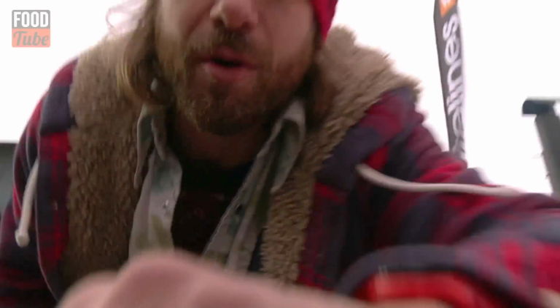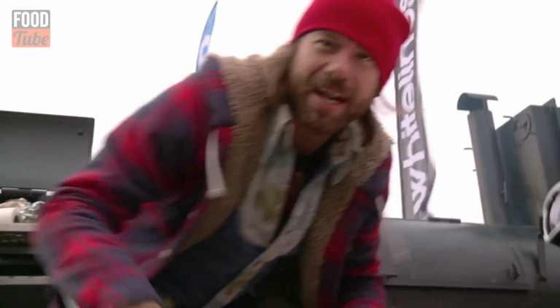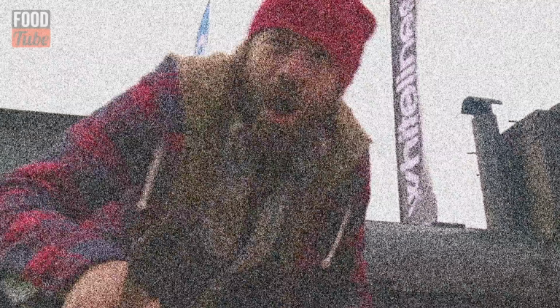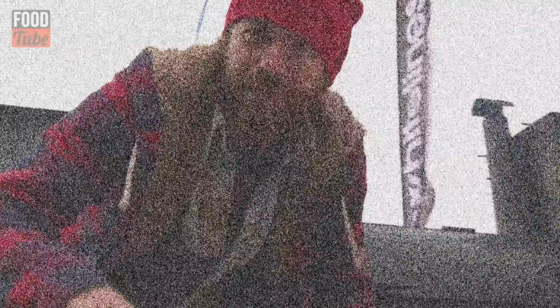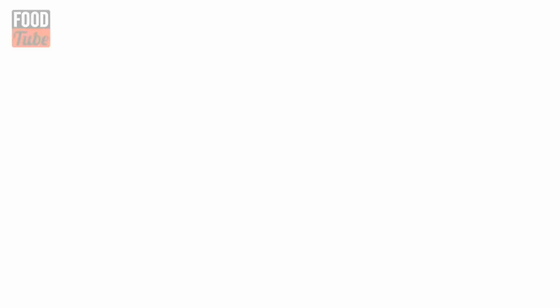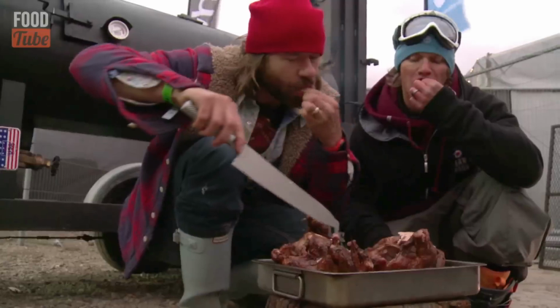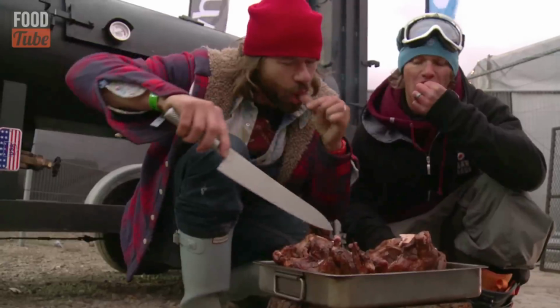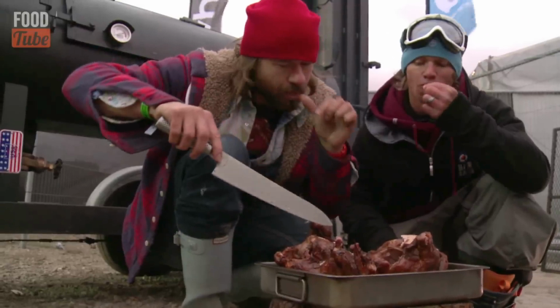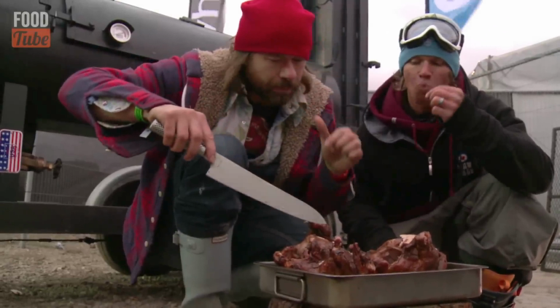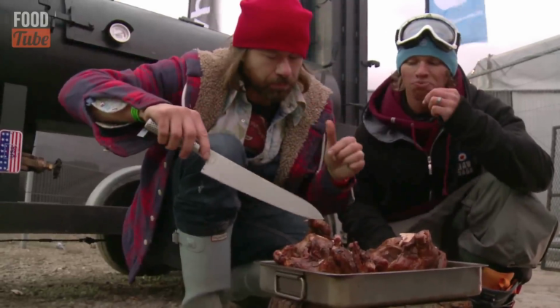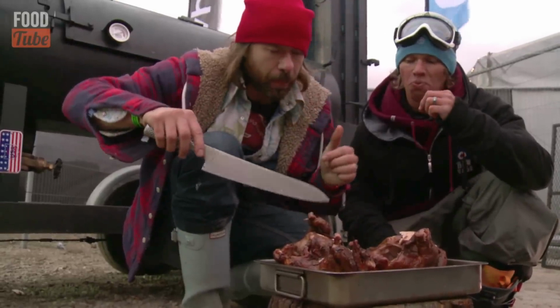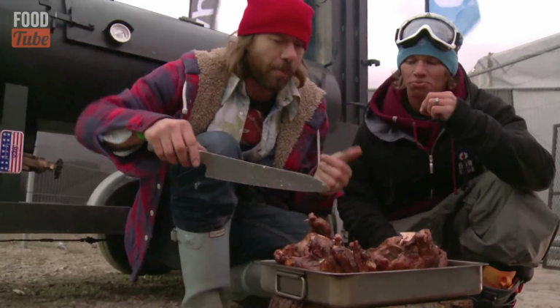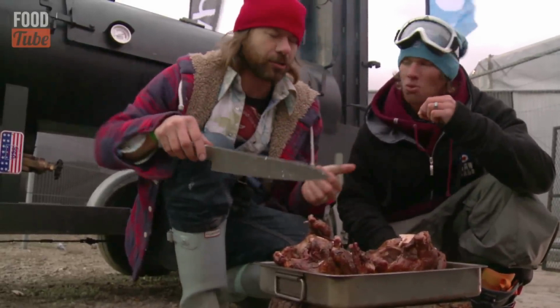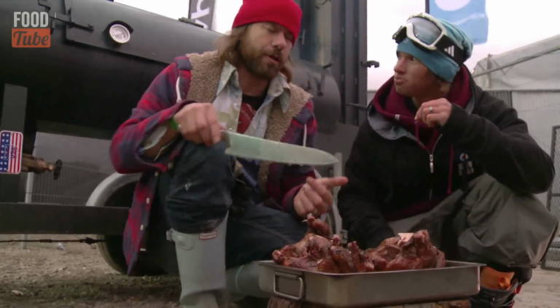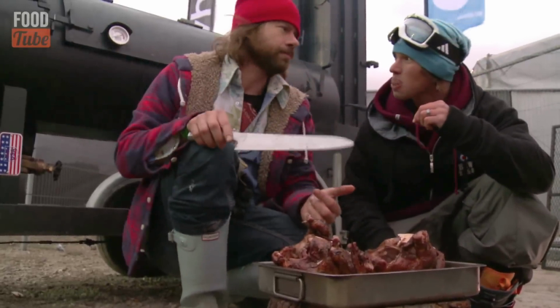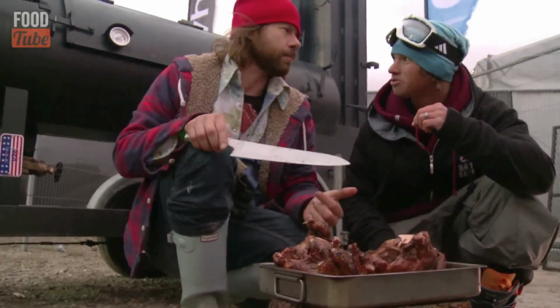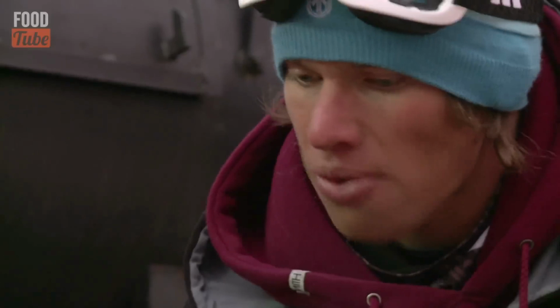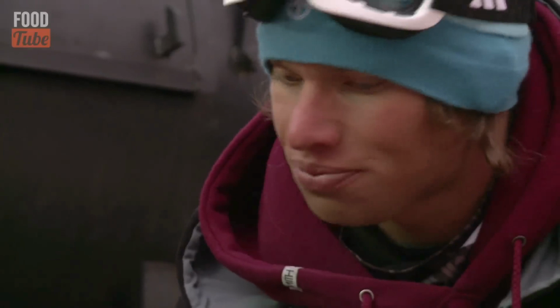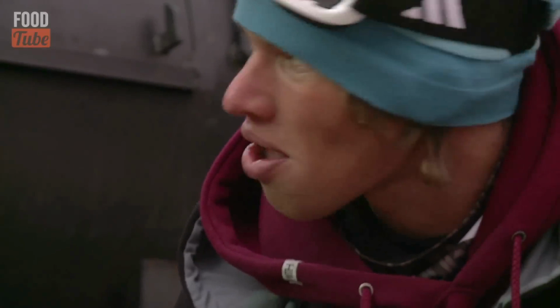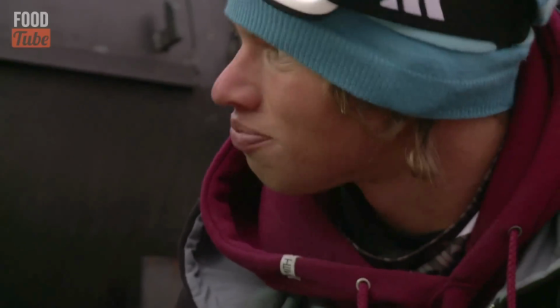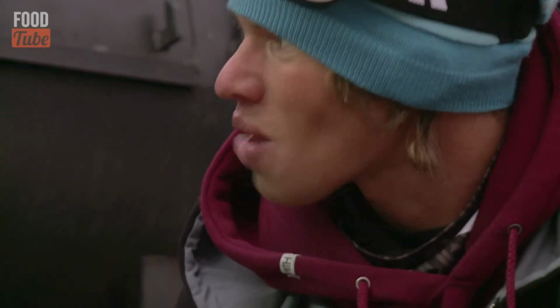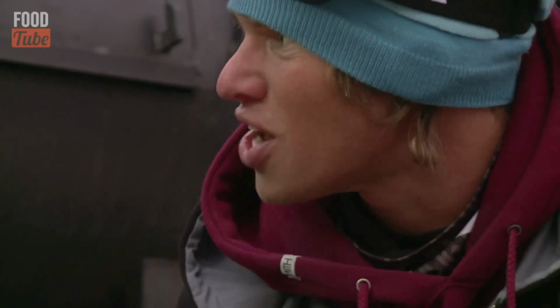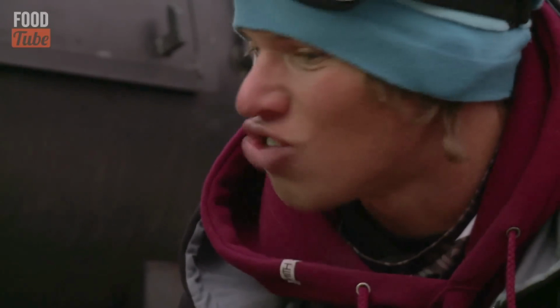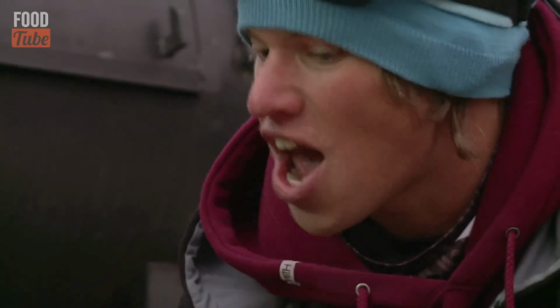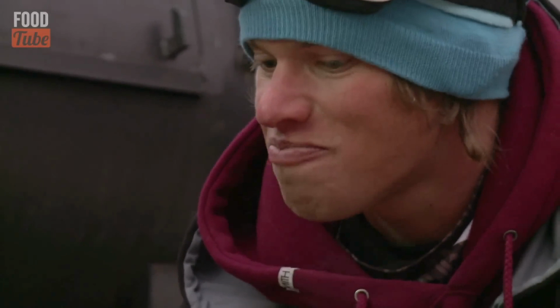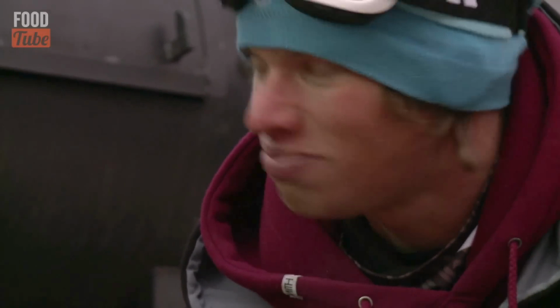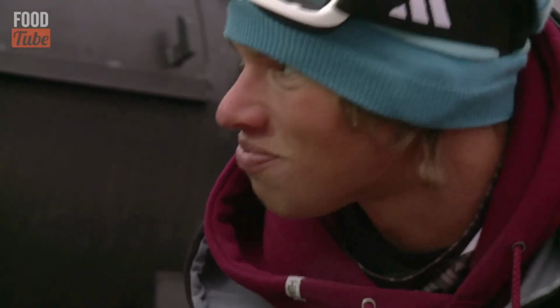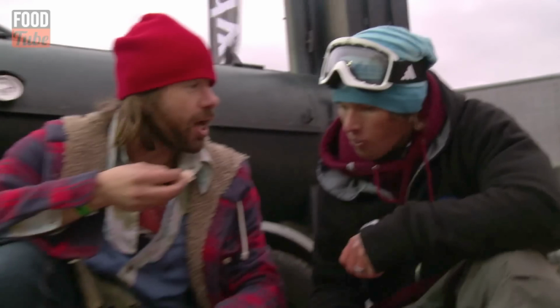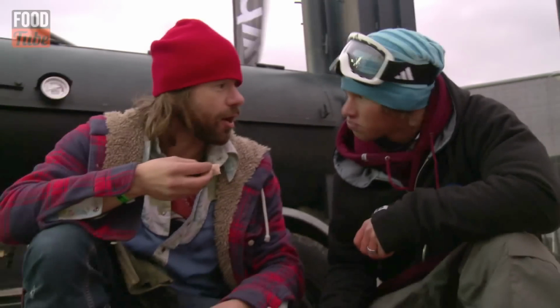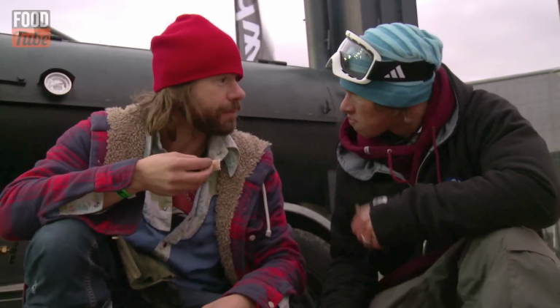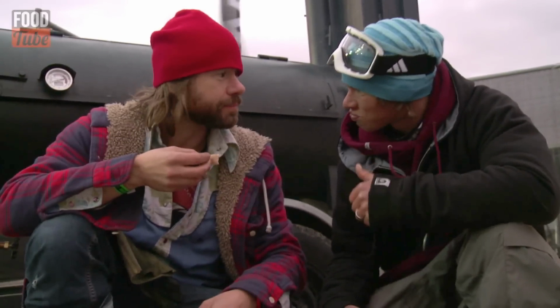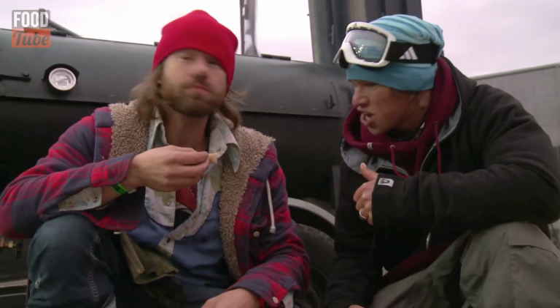Cut them off. Oh man, that was good. I'm ready to ride. Alright, good luck. Cheers.